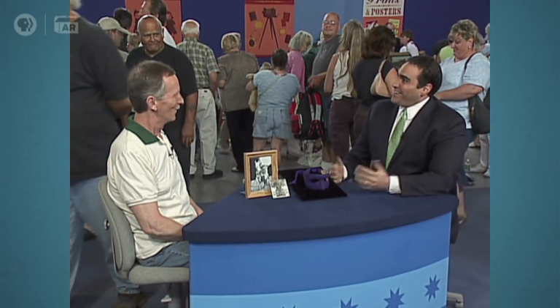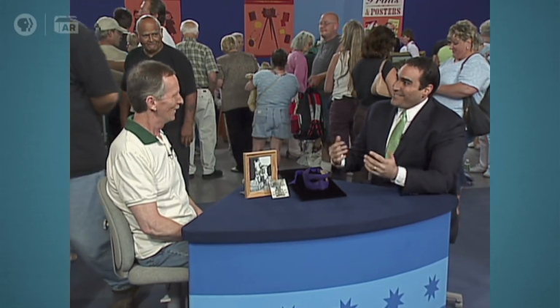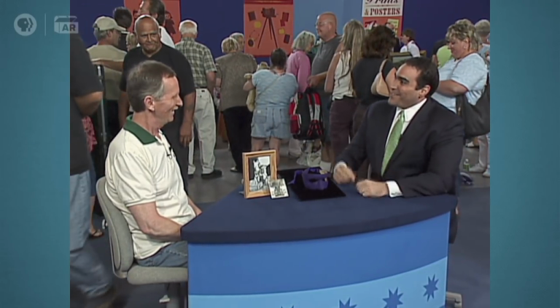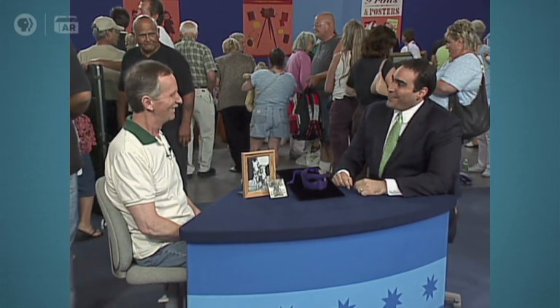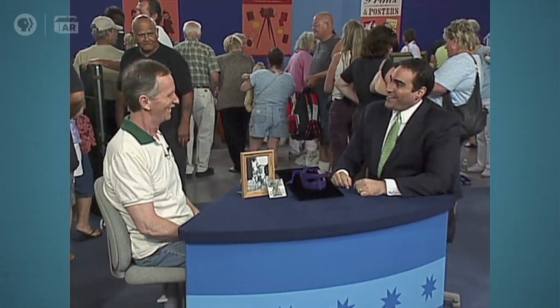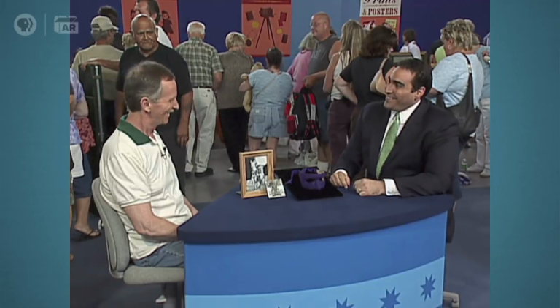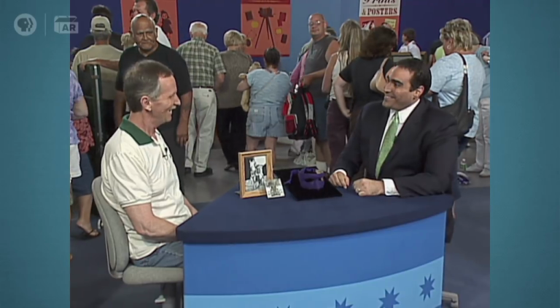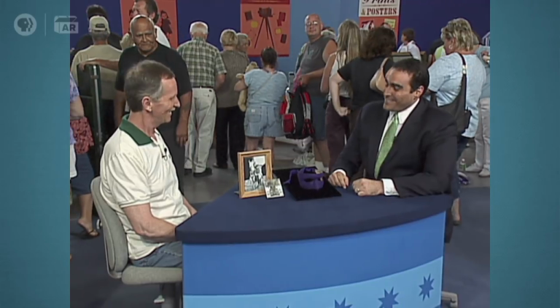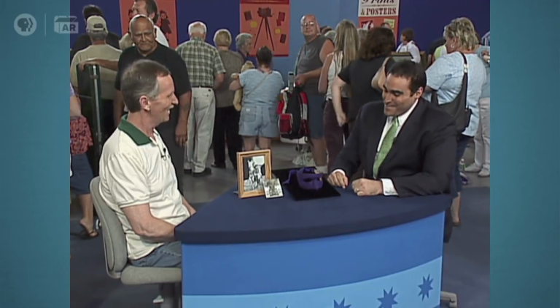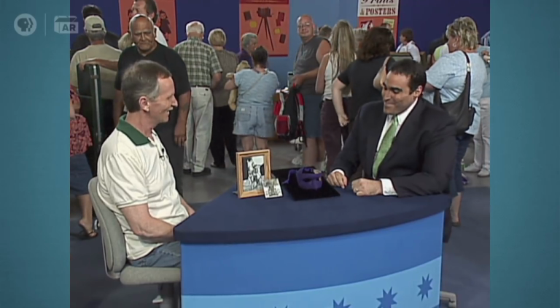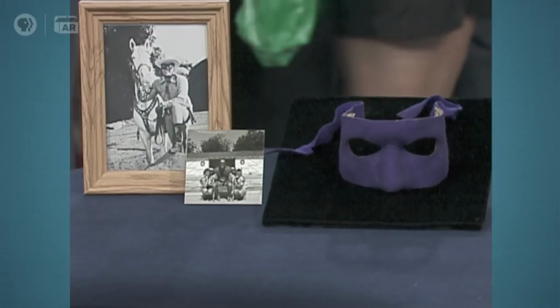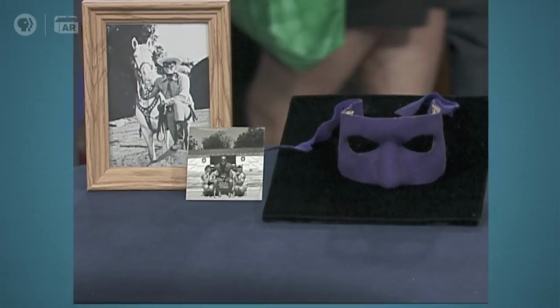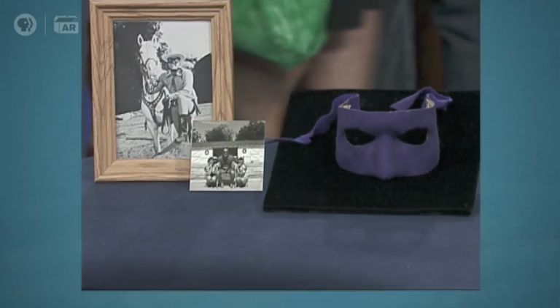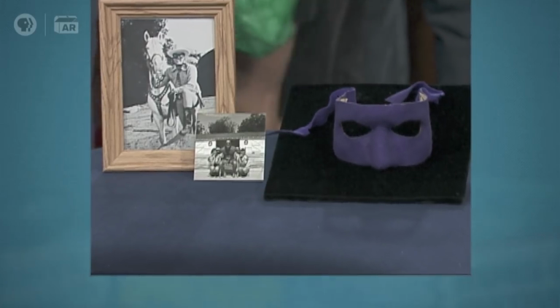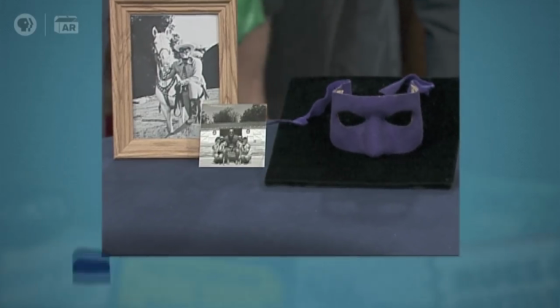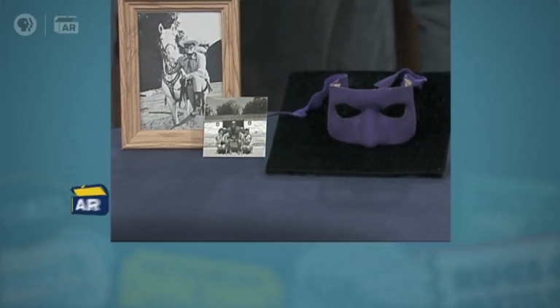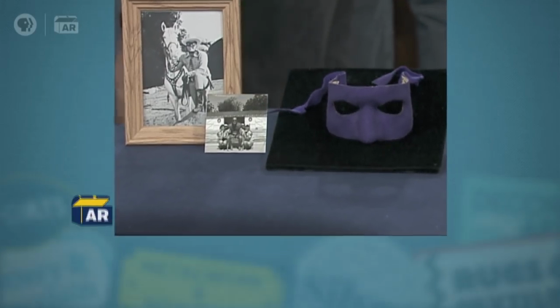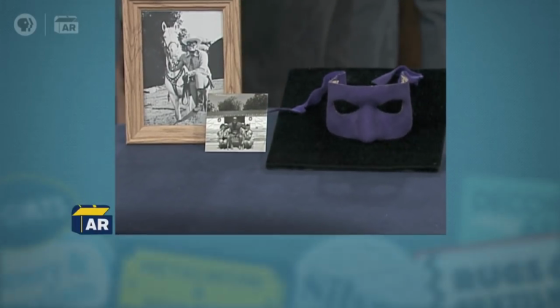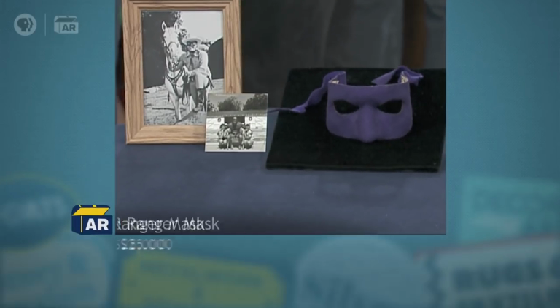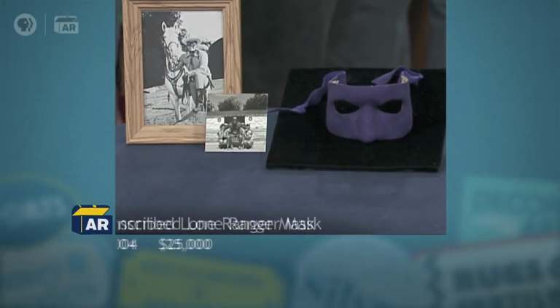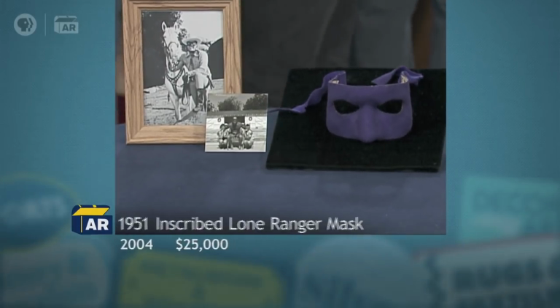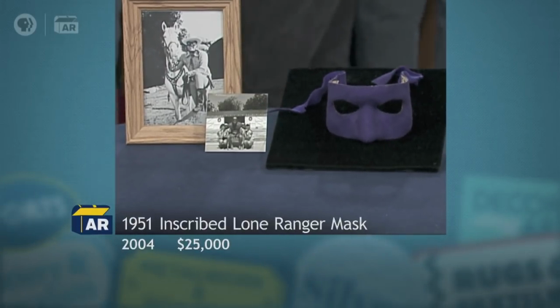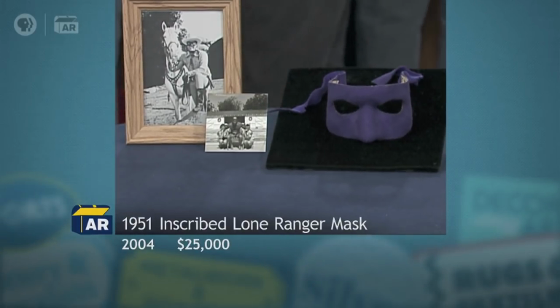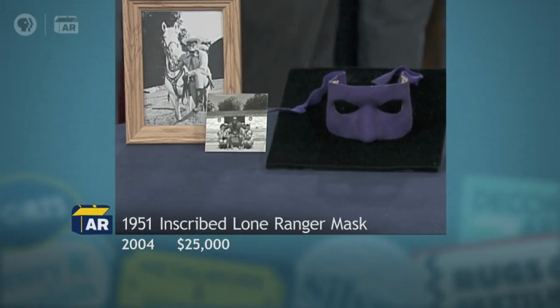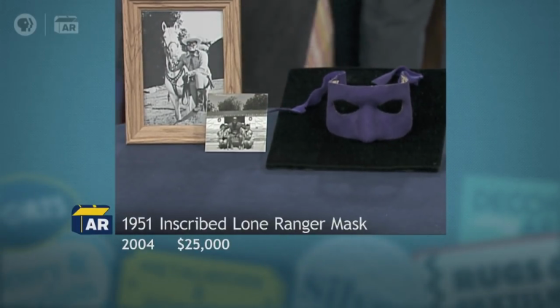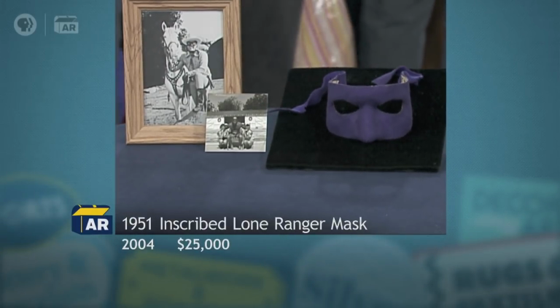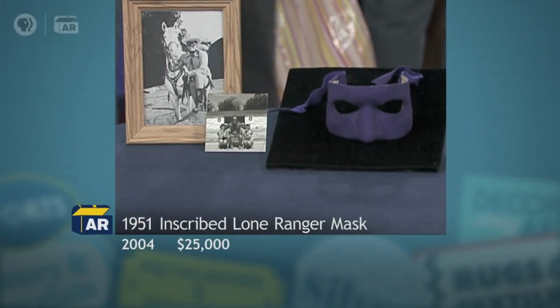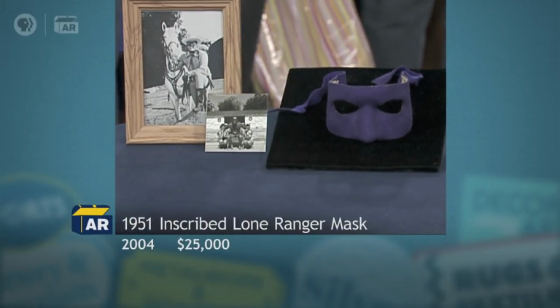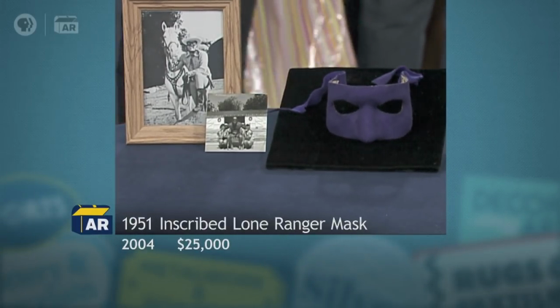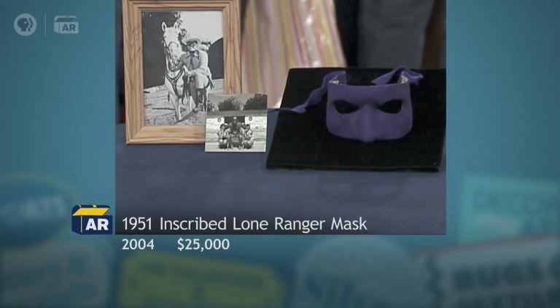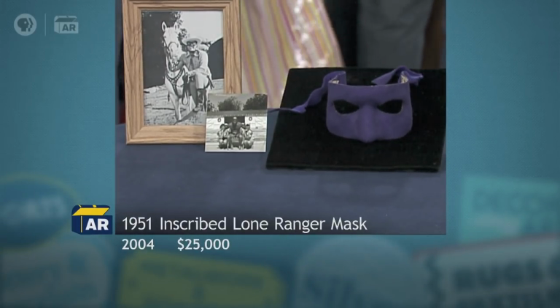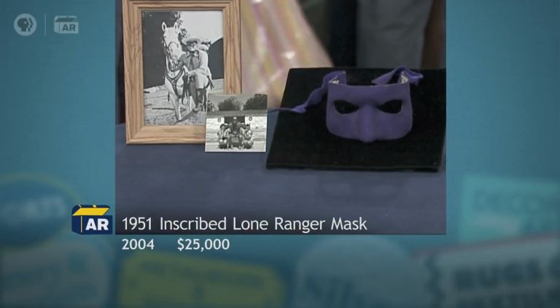It's definitely worth its weight in silver, isn't it? Absolutely. That's great.